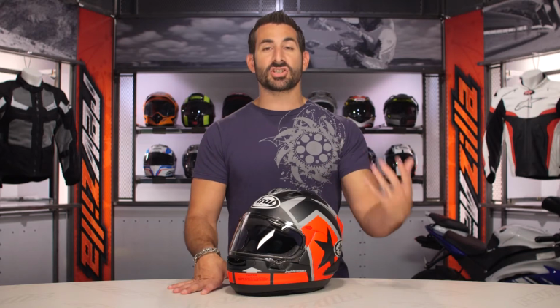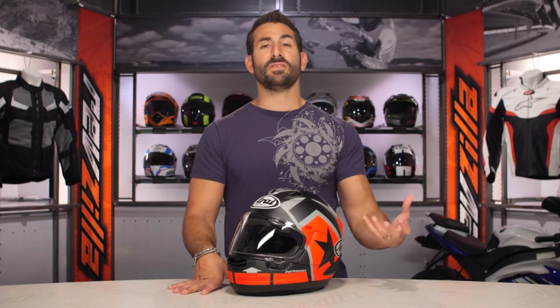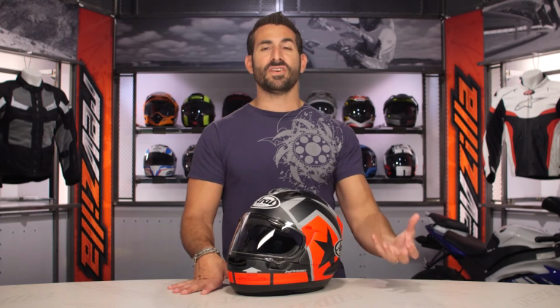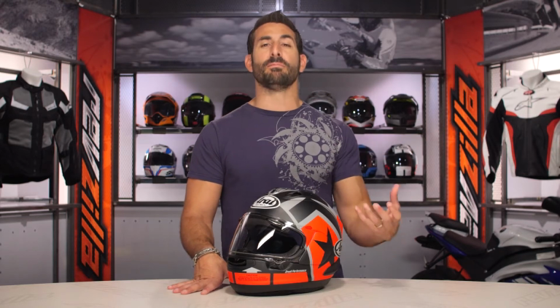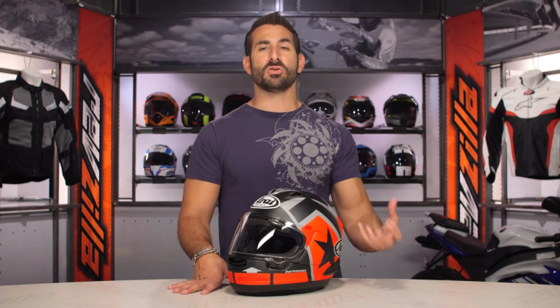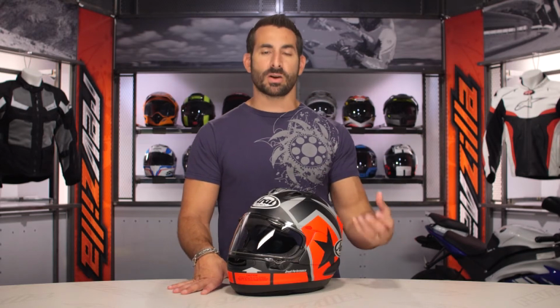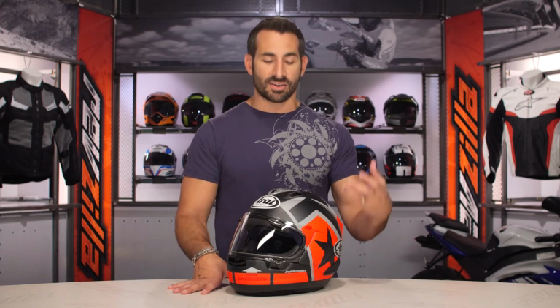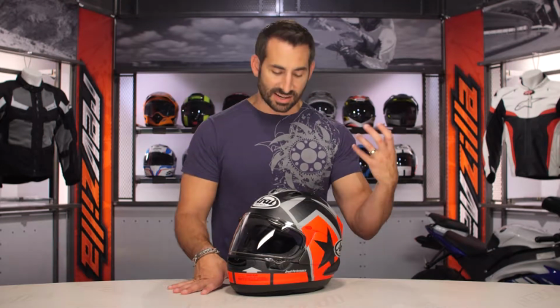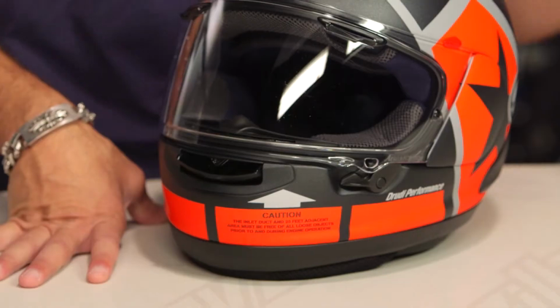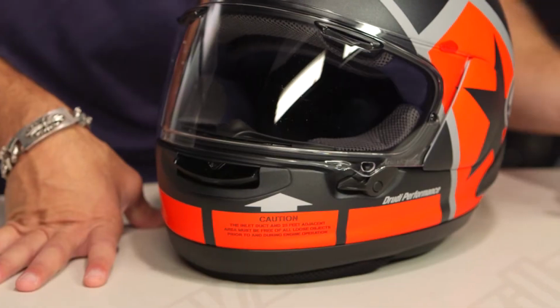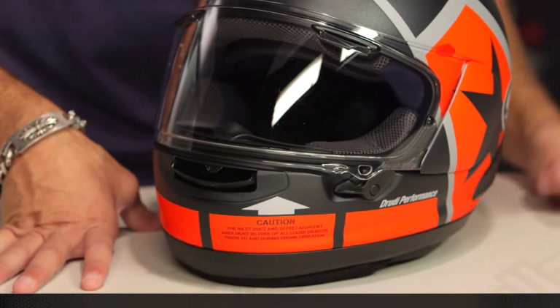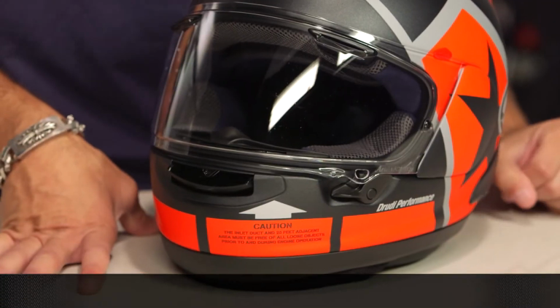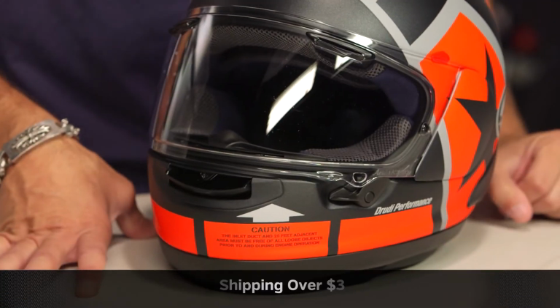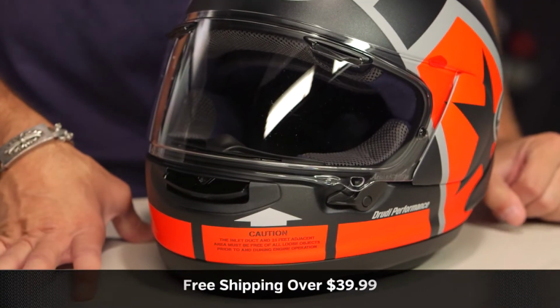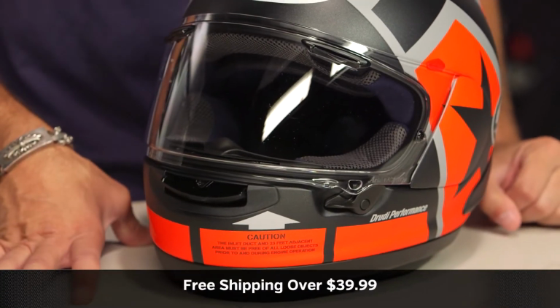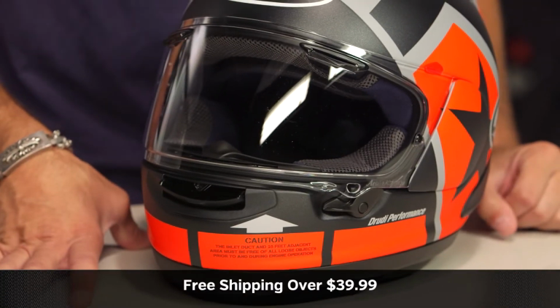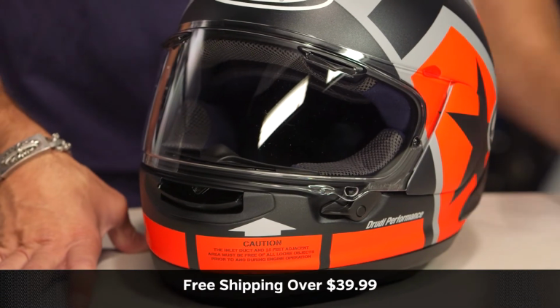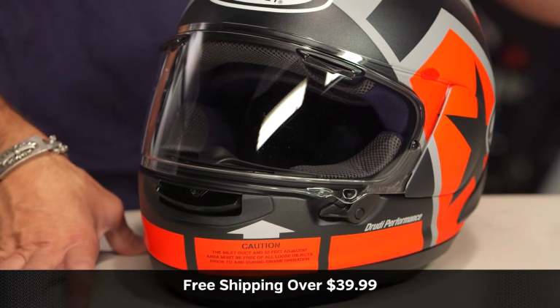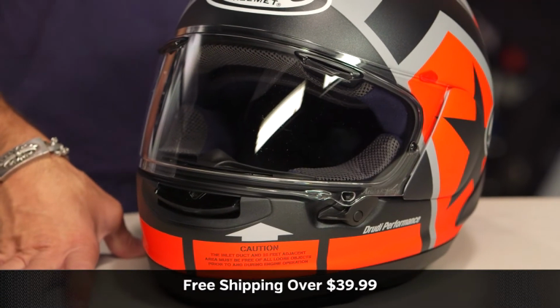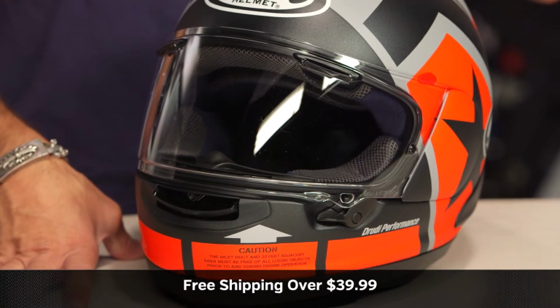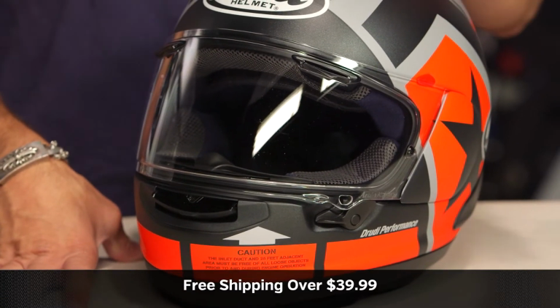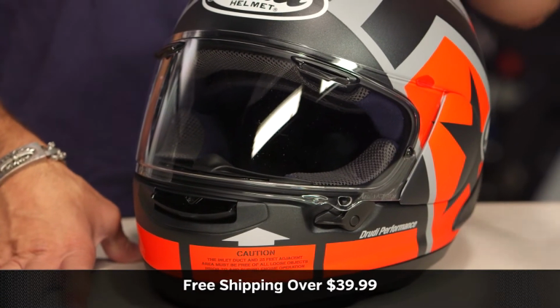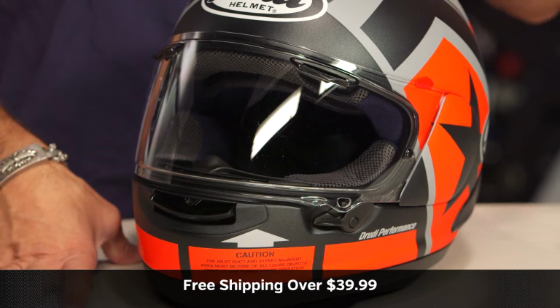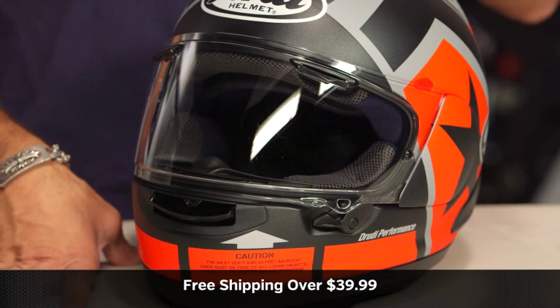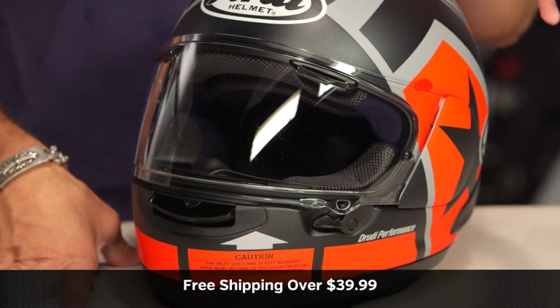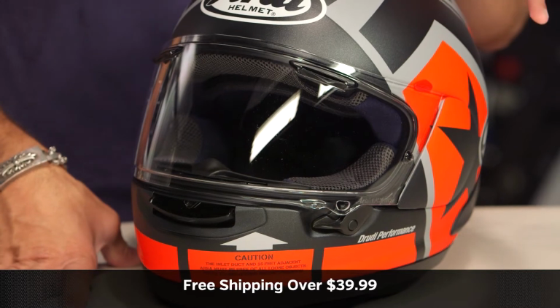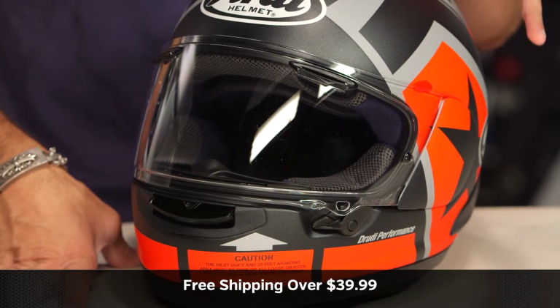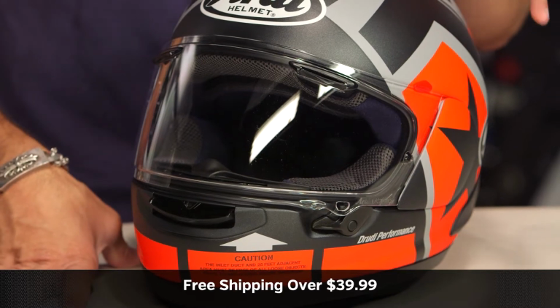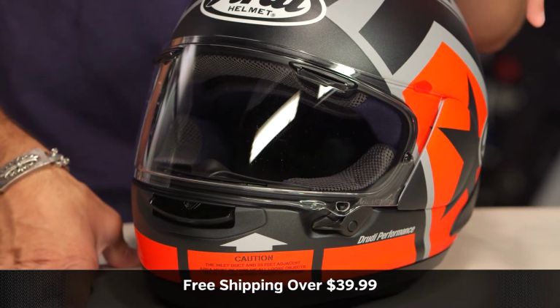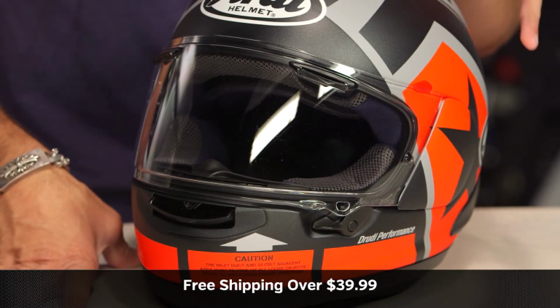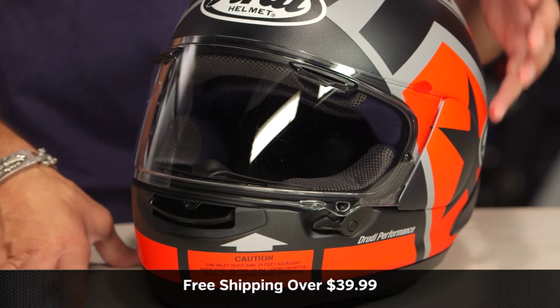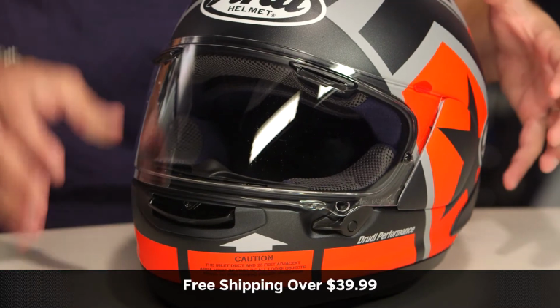So it should fit most riders. Use the size chart. We'll ship for free over 39 bucks.